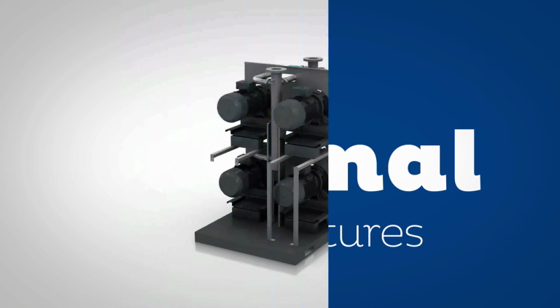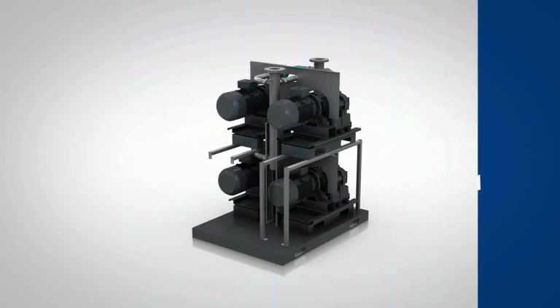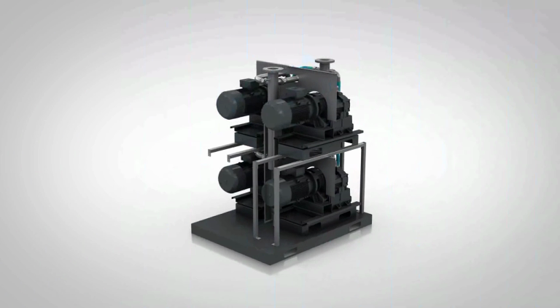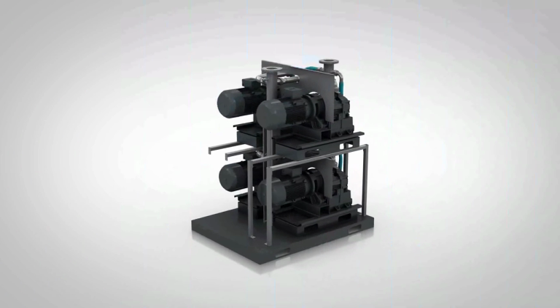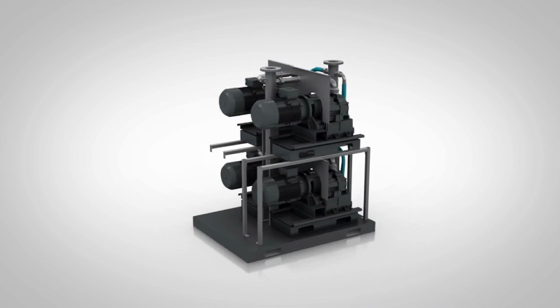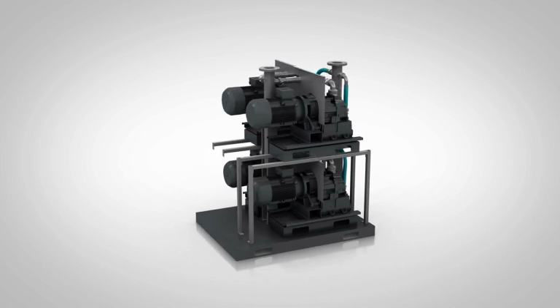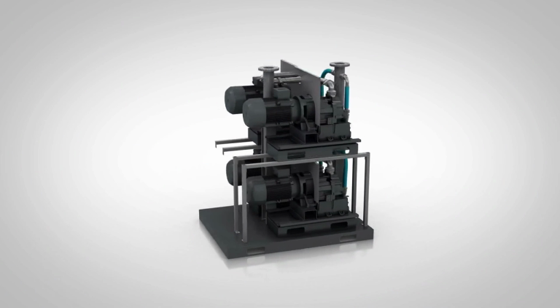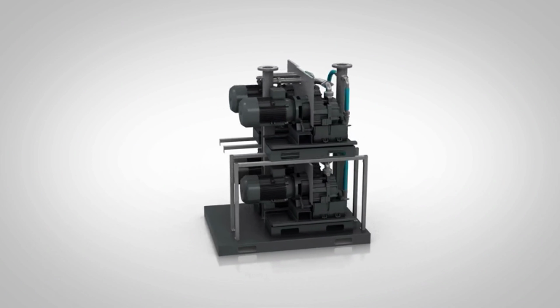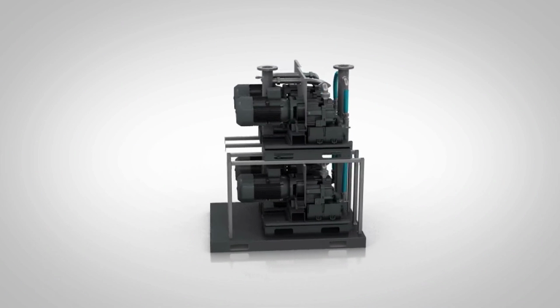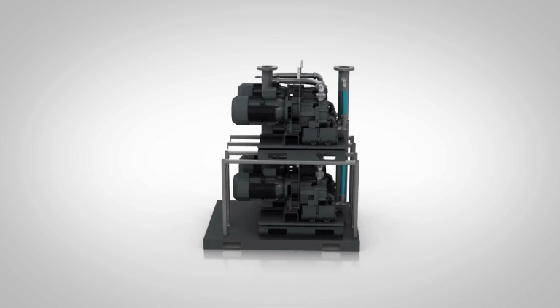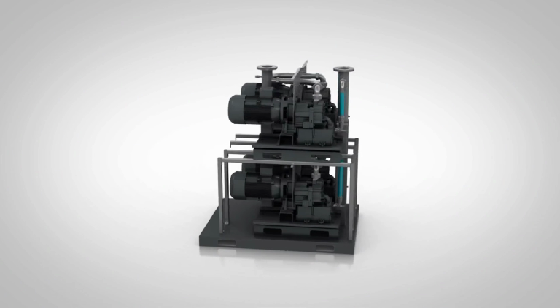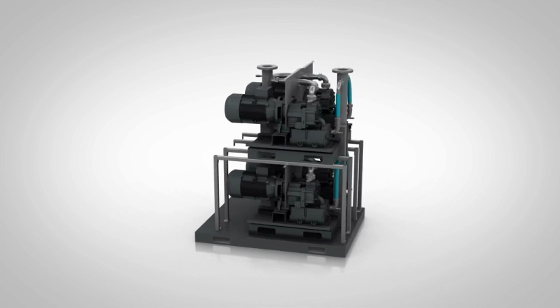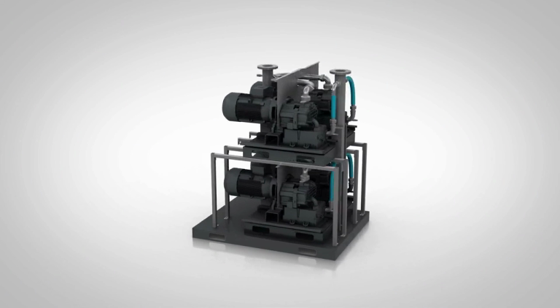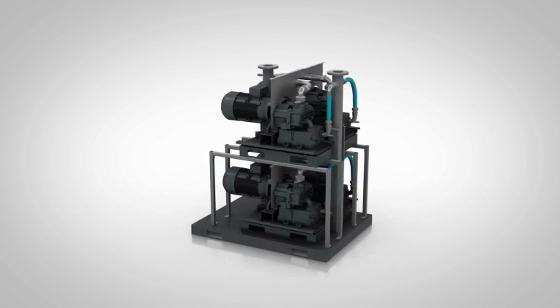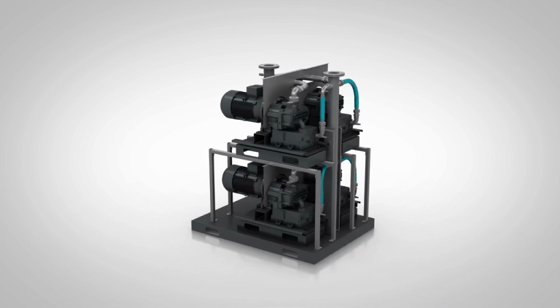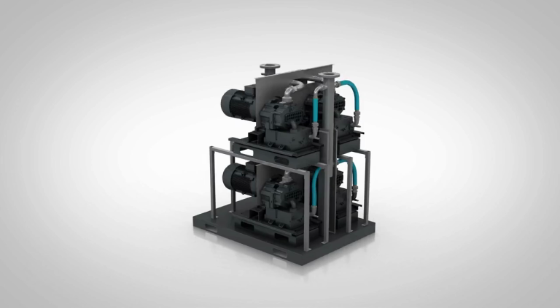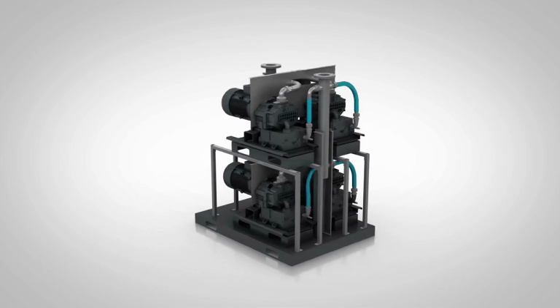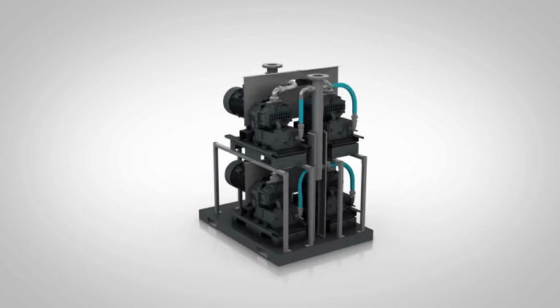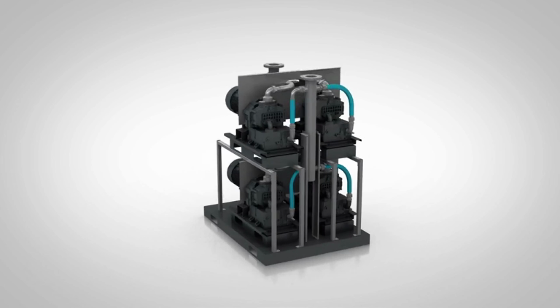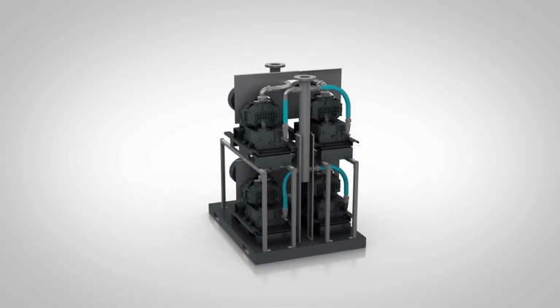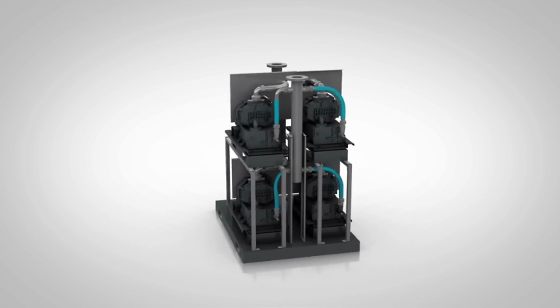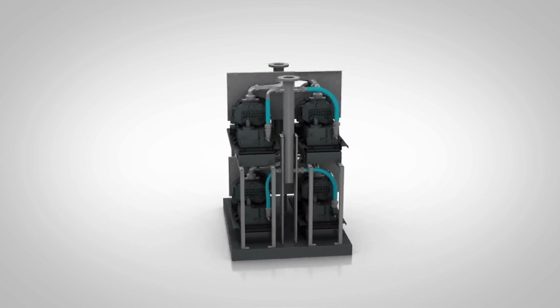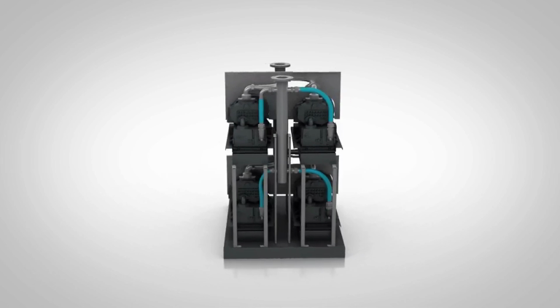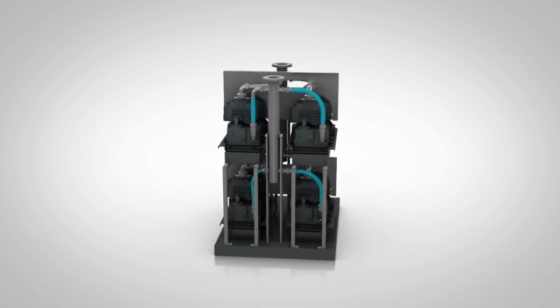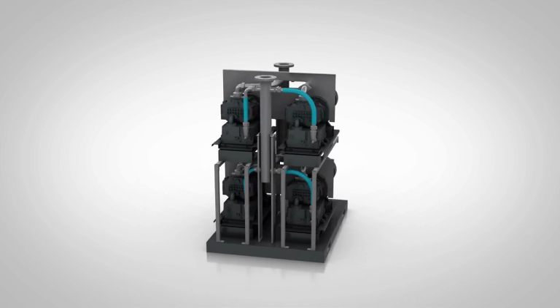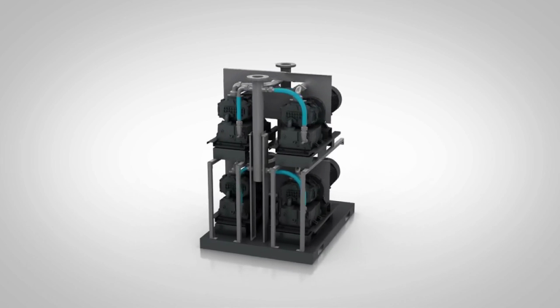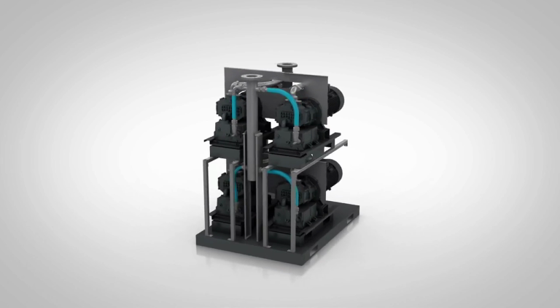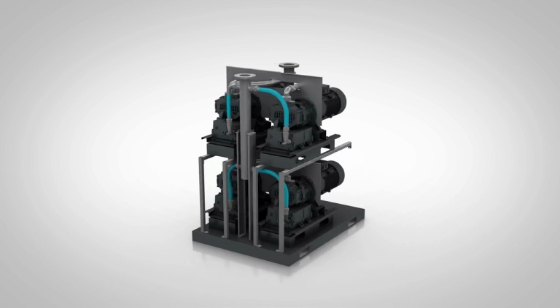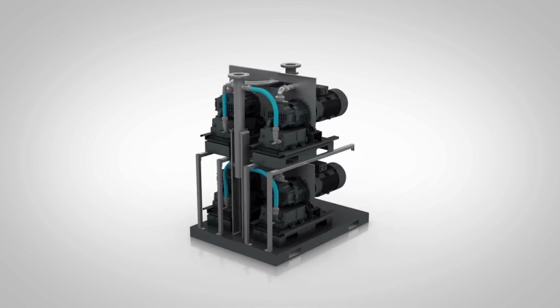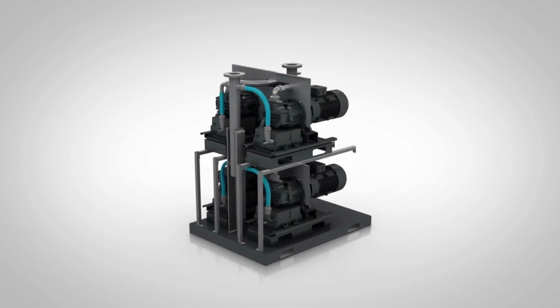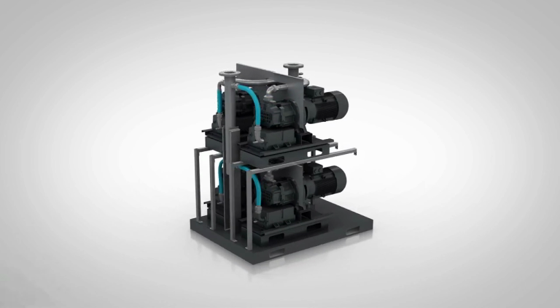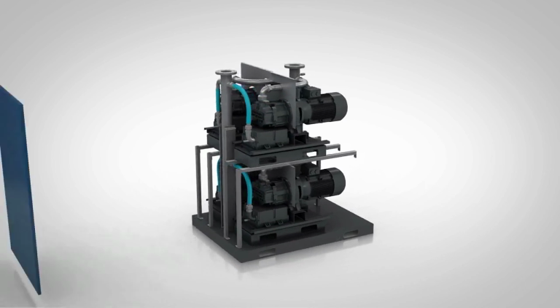The Quincy QCV Multiclaw. A smart and cost-effective solution to any system's needs.